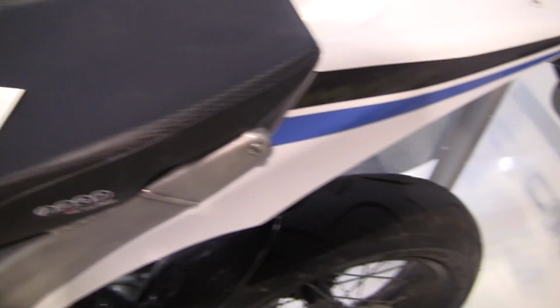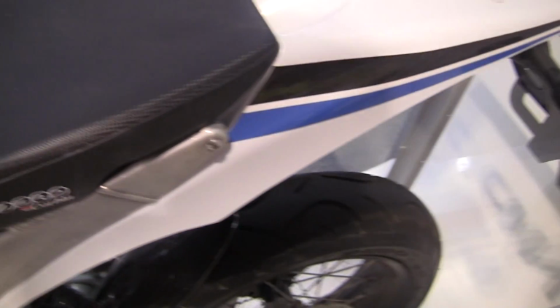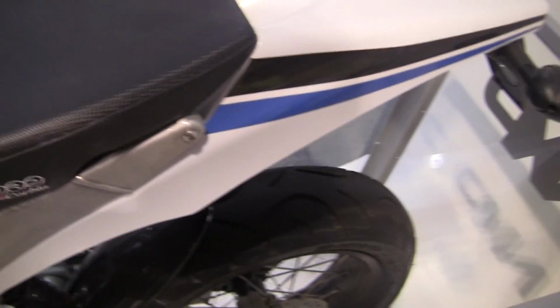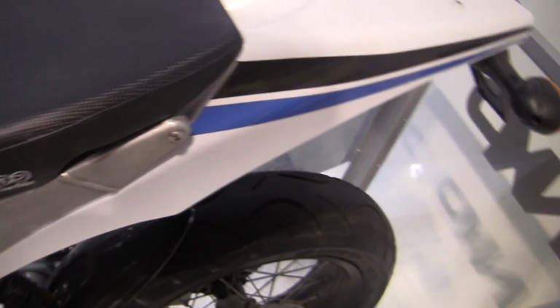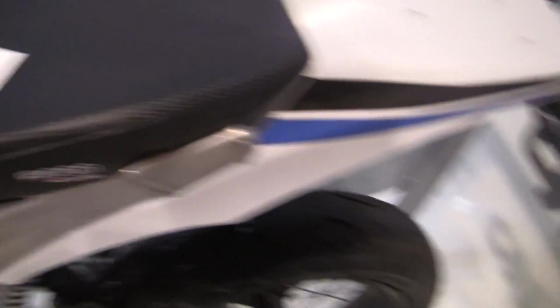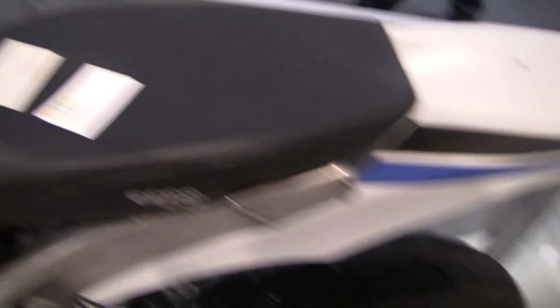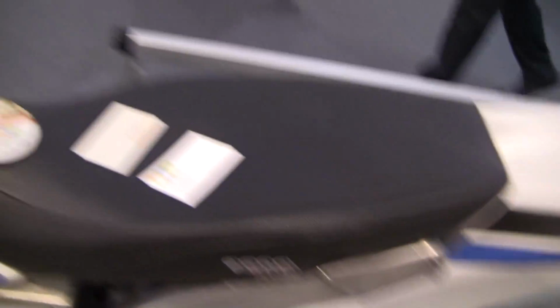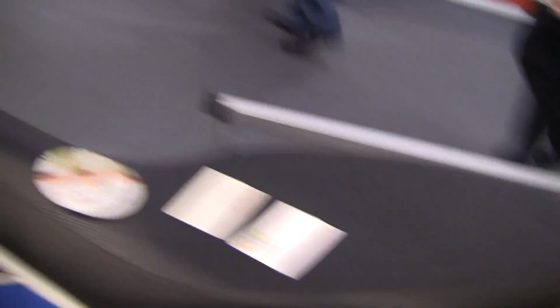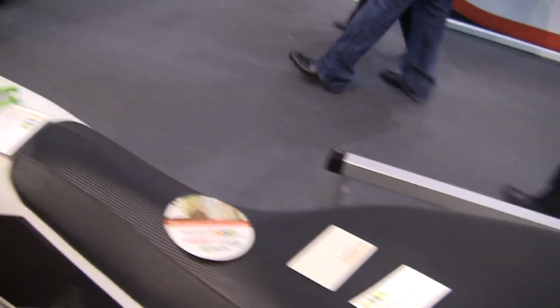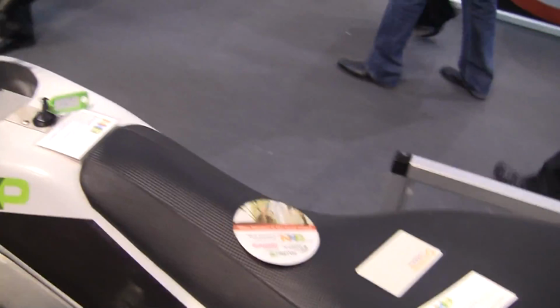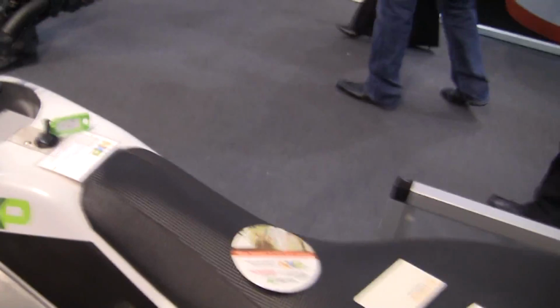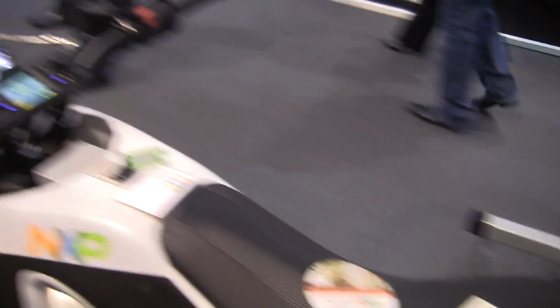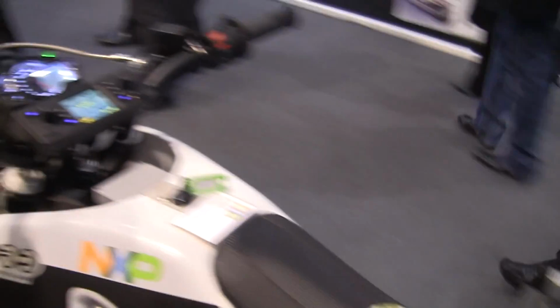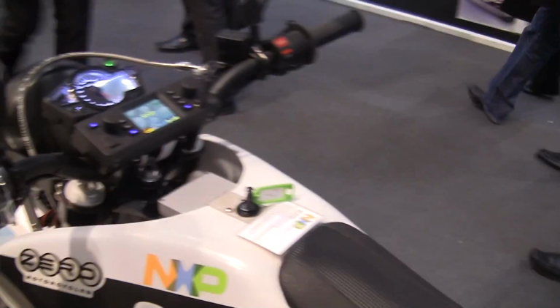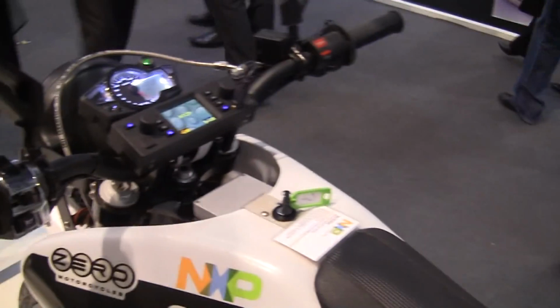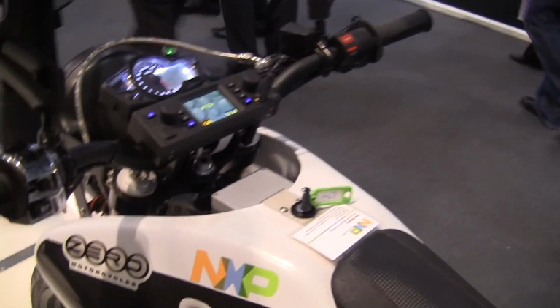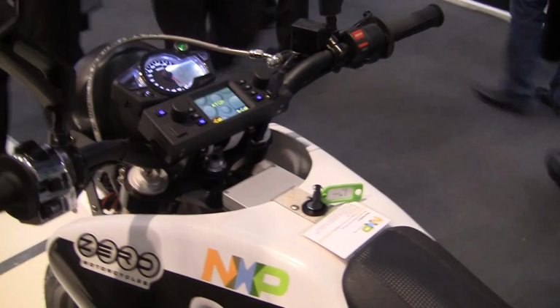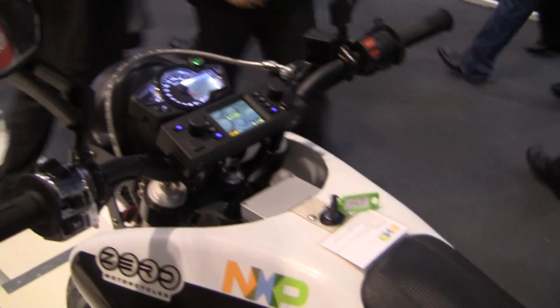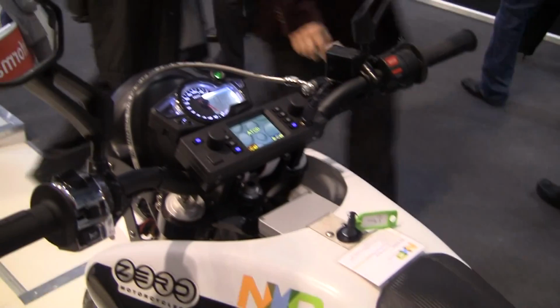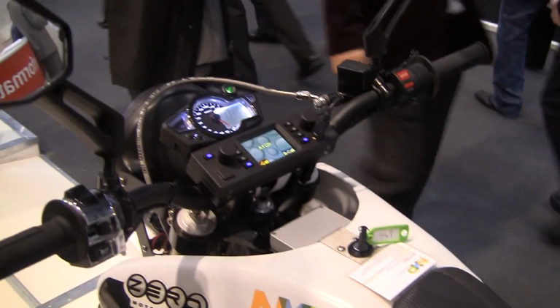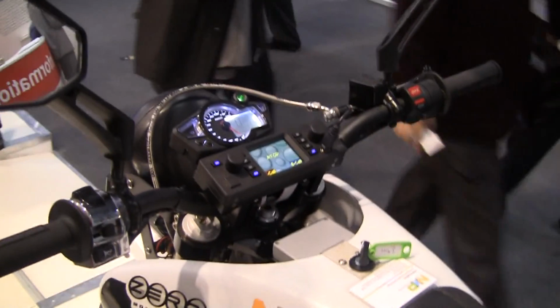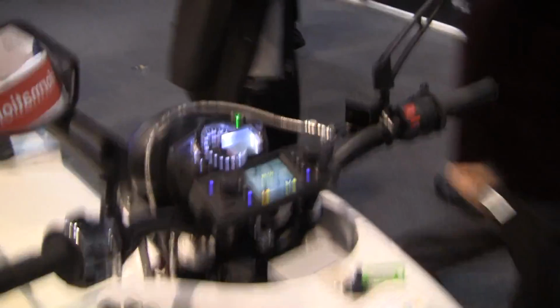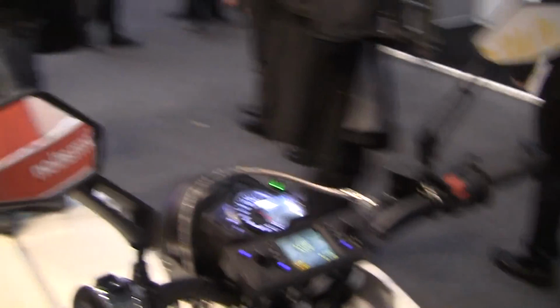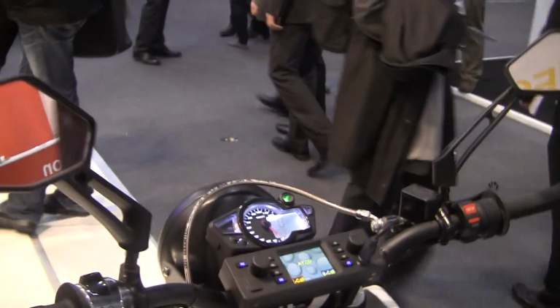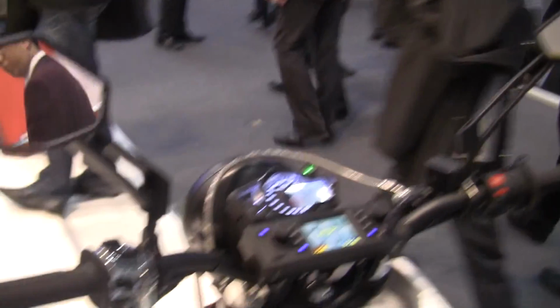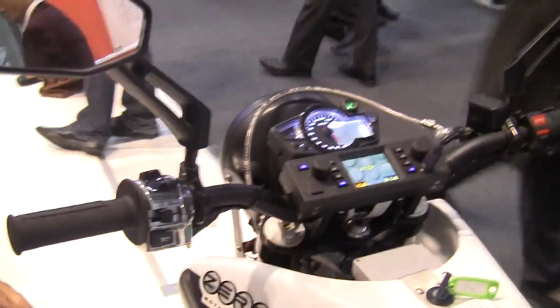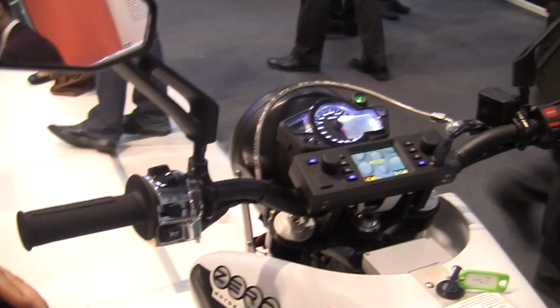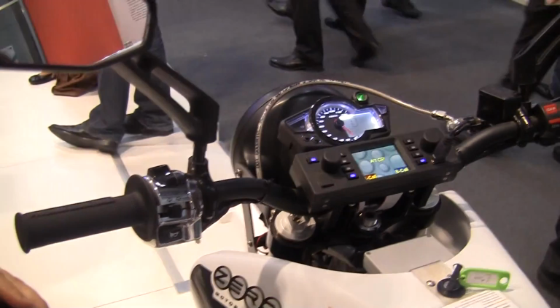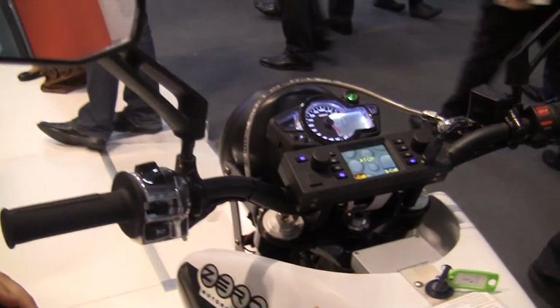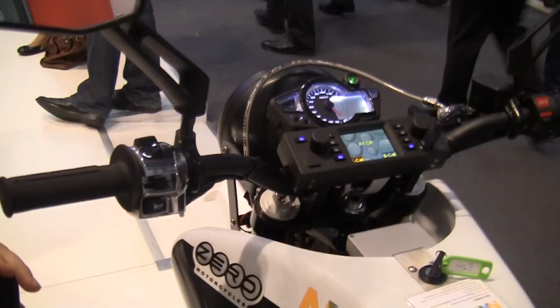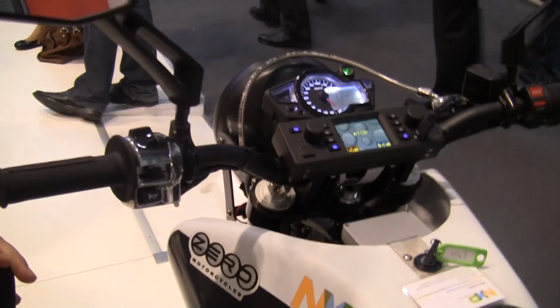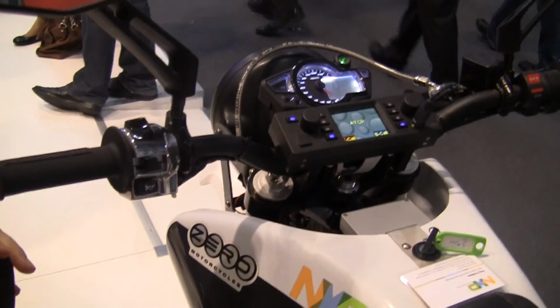At FedJR.com you can turn your motorcycle on with your phone — how cool is that? Thank you Glada from NXP.